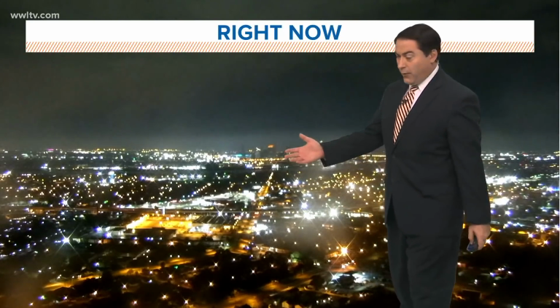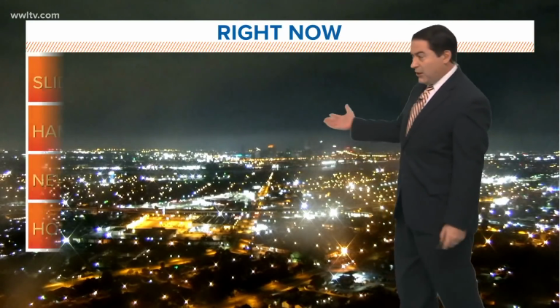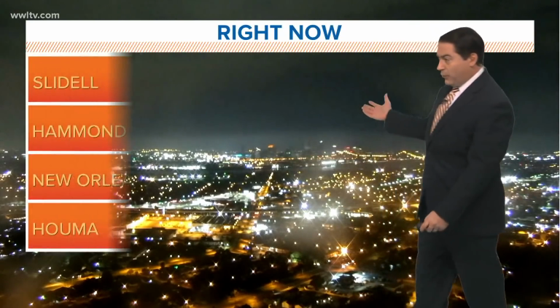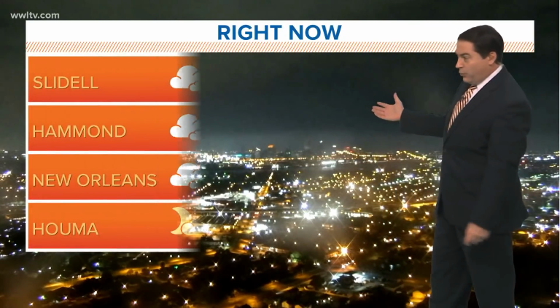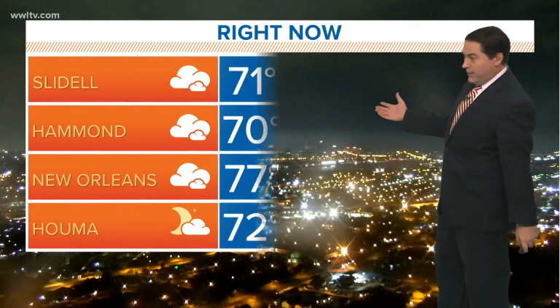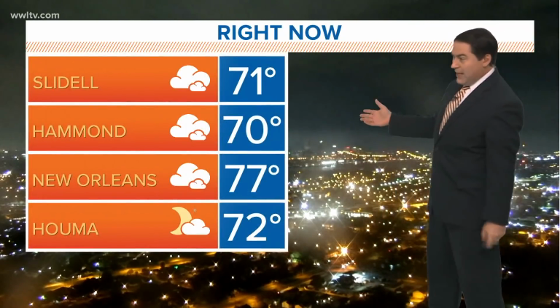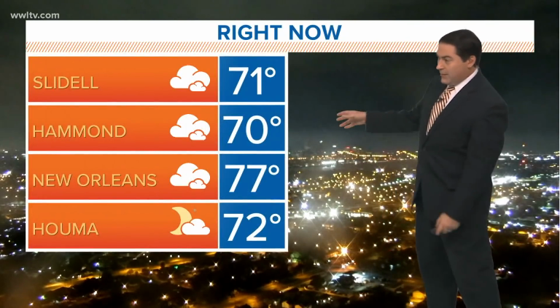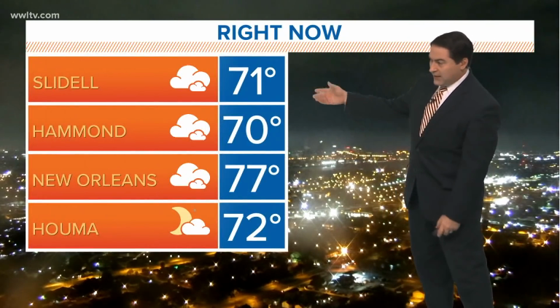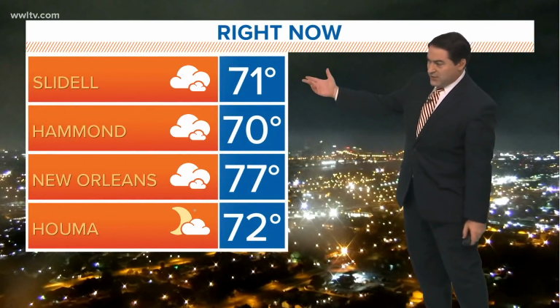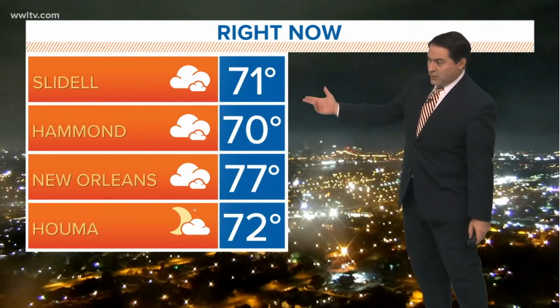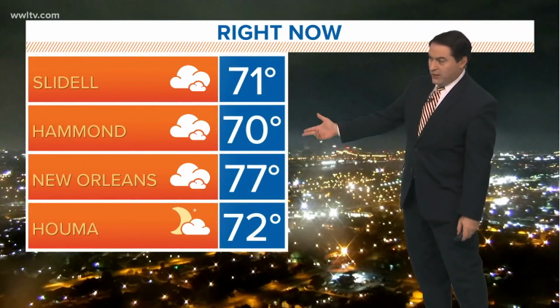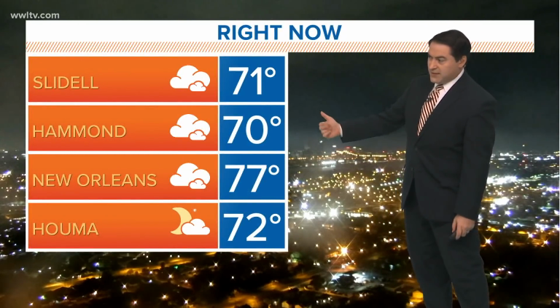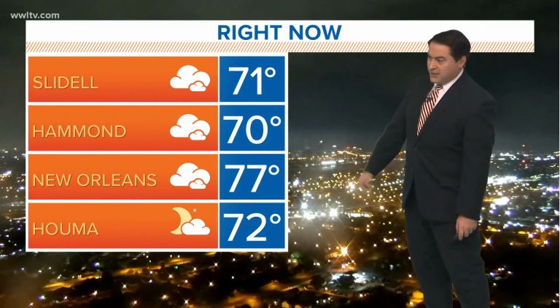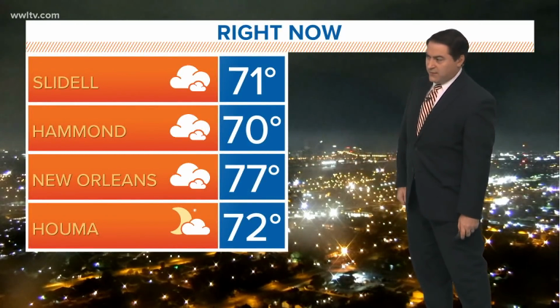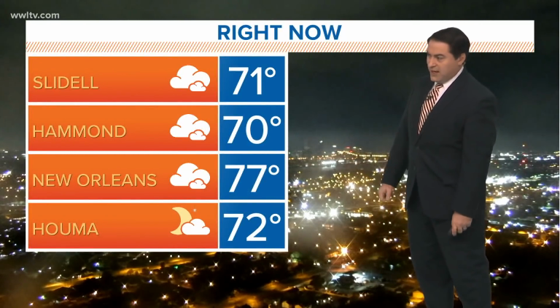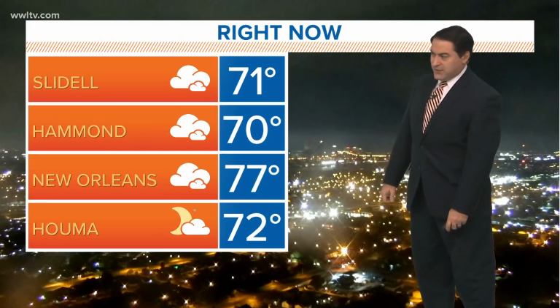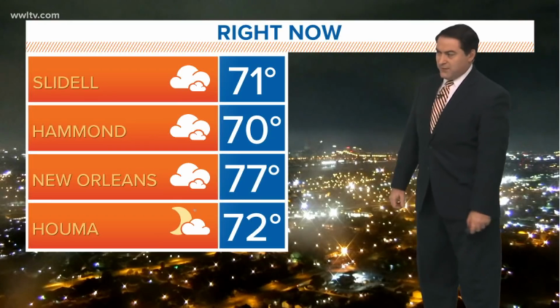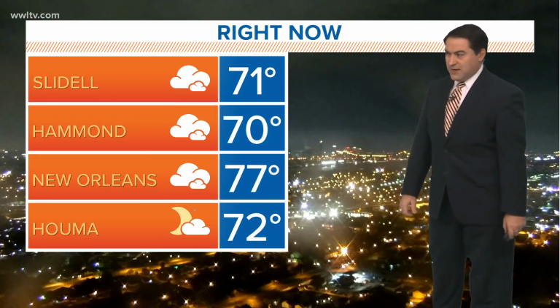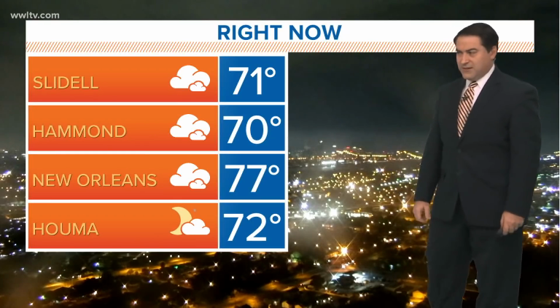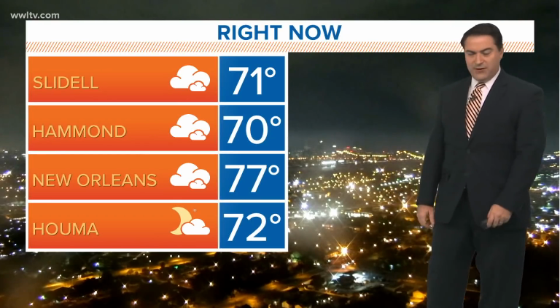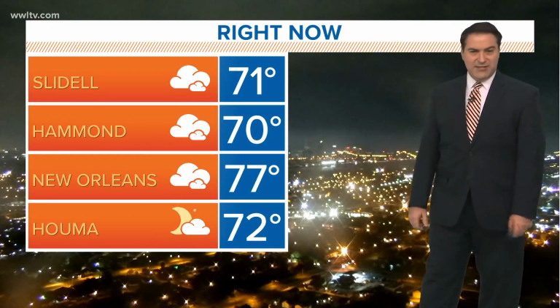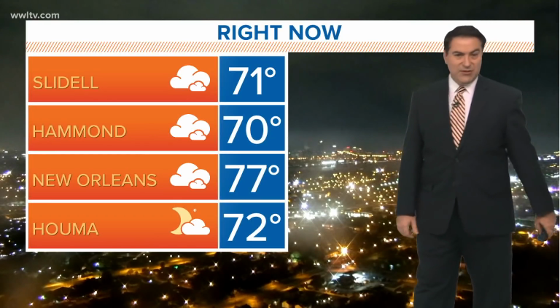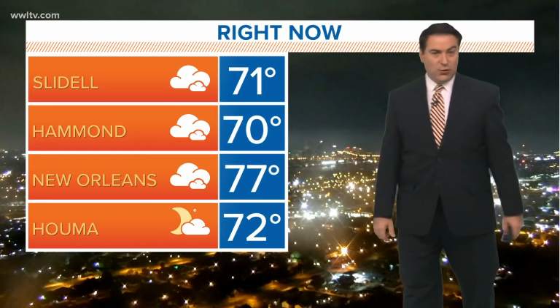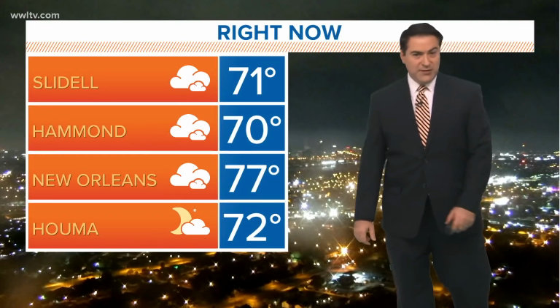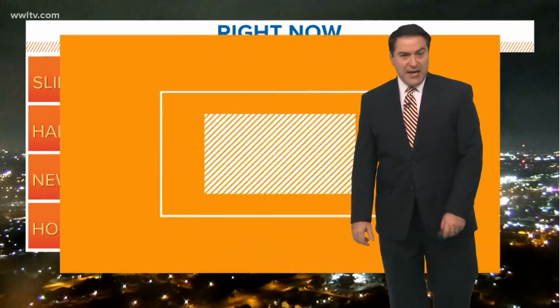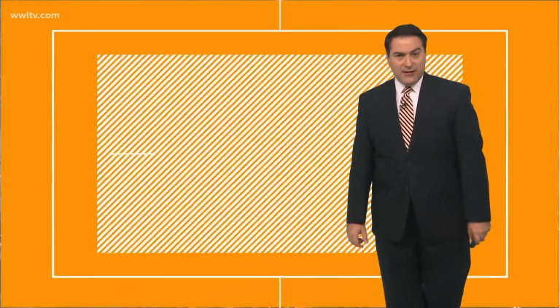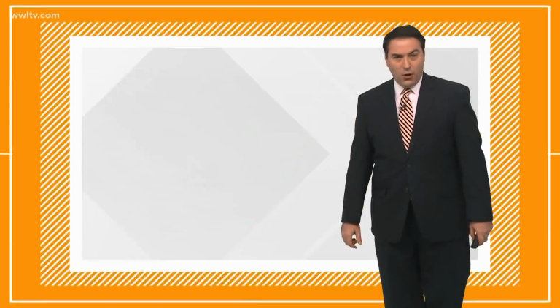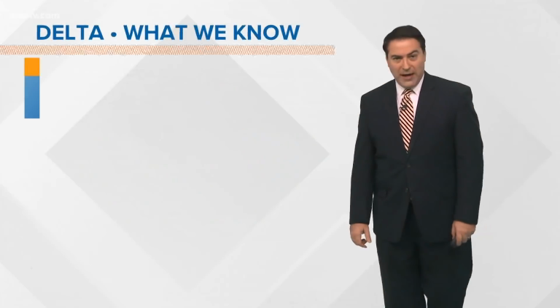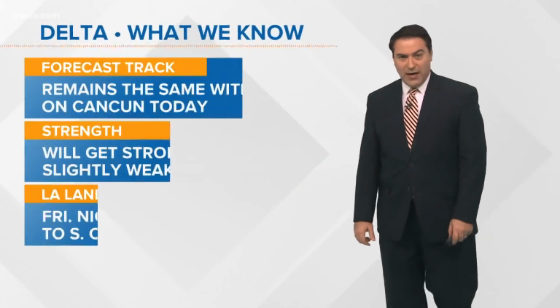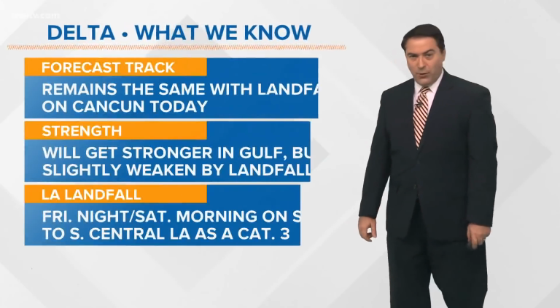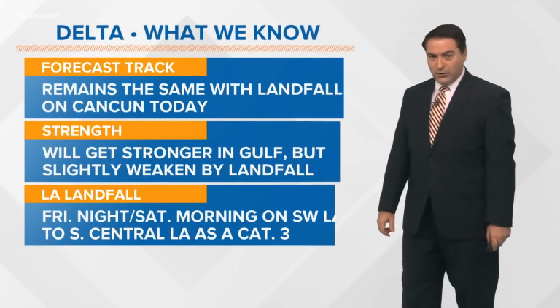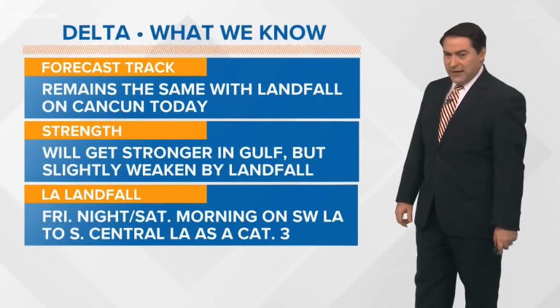We begin our morning warm and a little bit muggy: 71 in Slidell, 70 in Hammond, 77 in town, and 72 degrees in the Houma area.